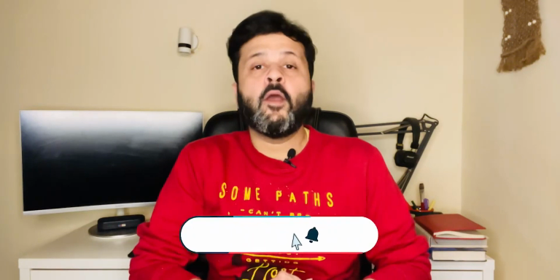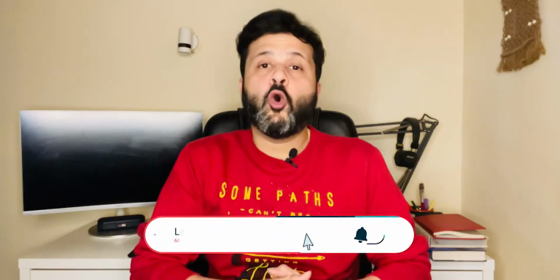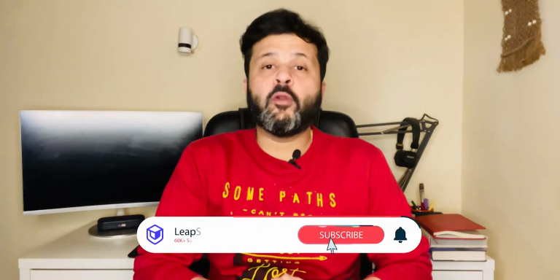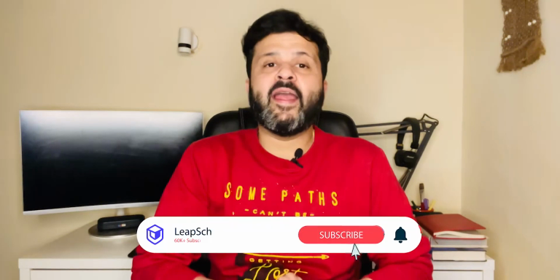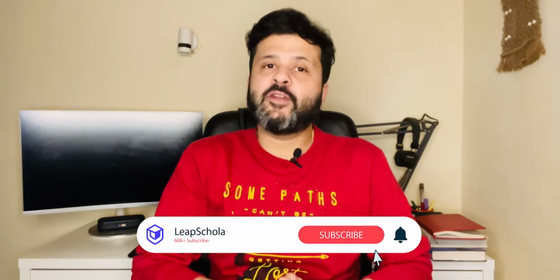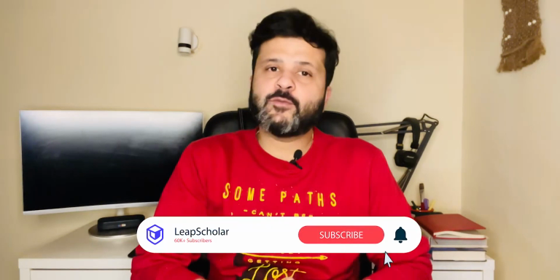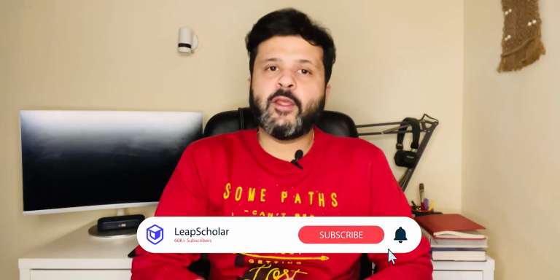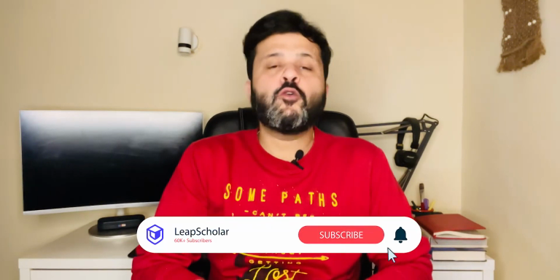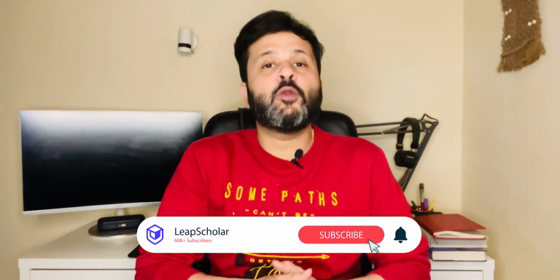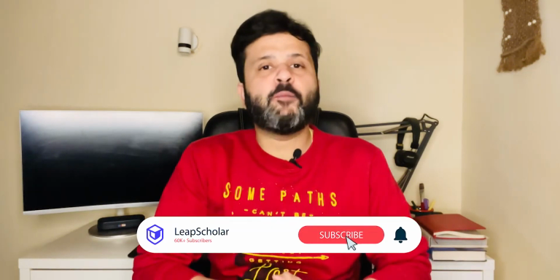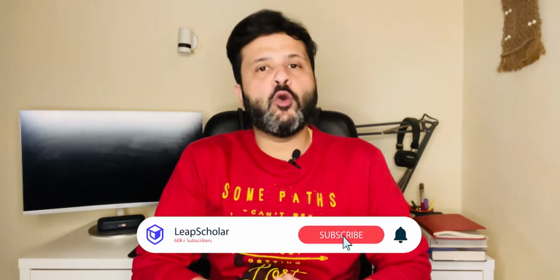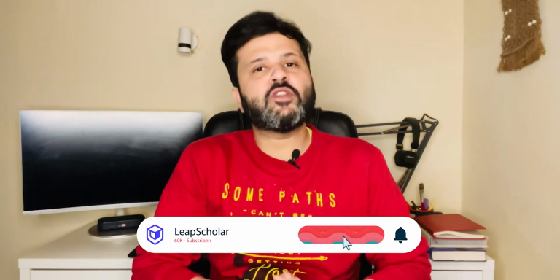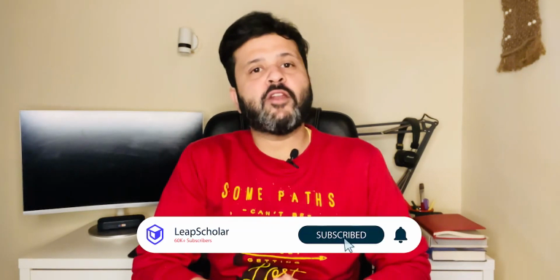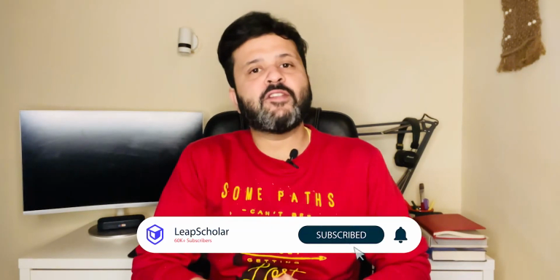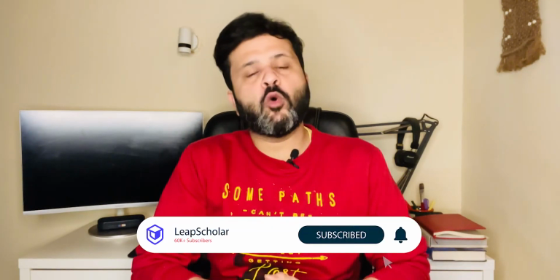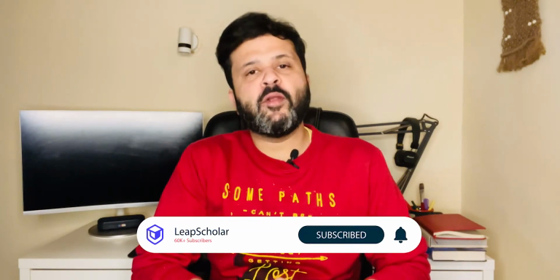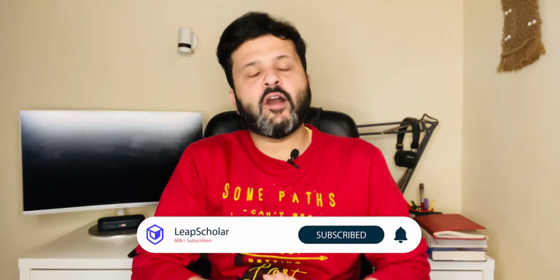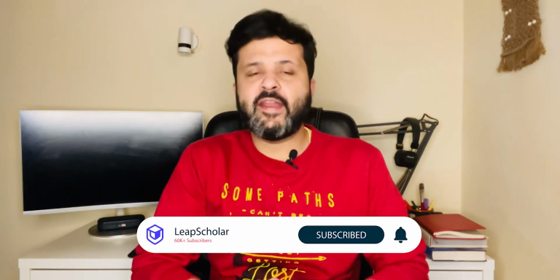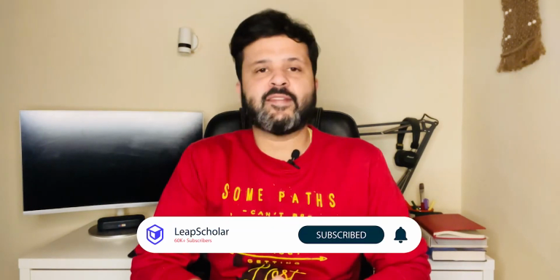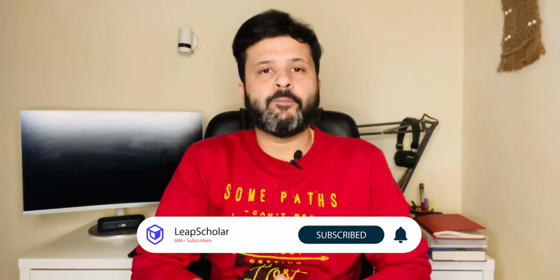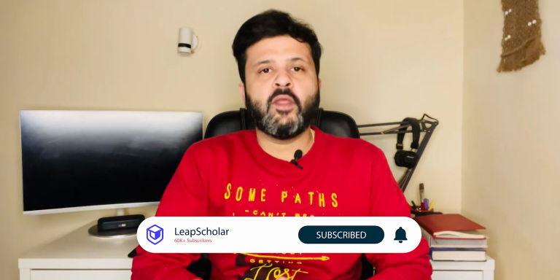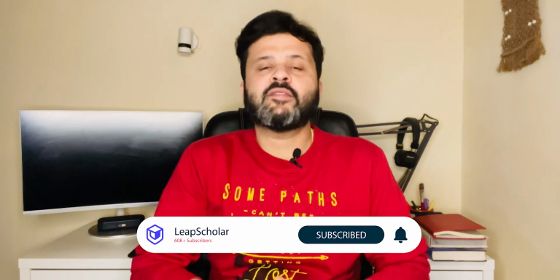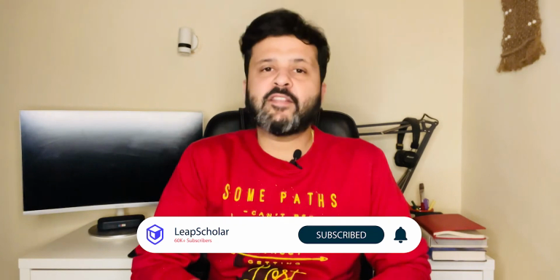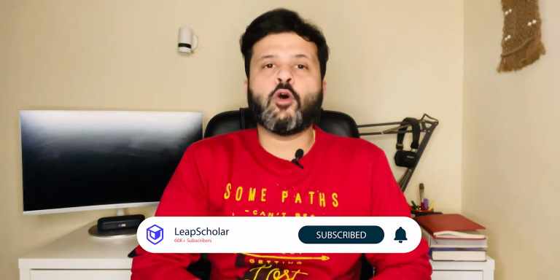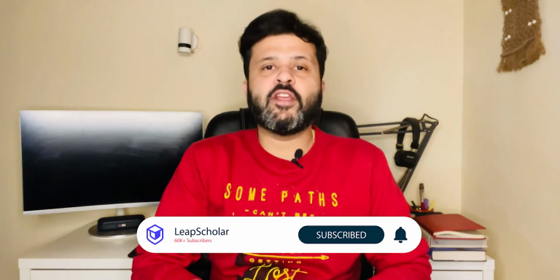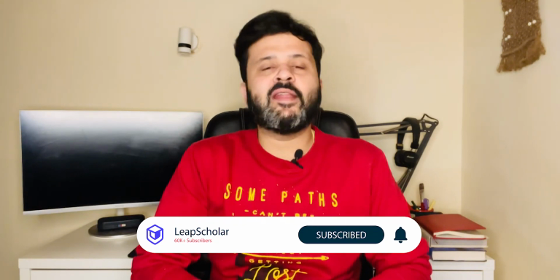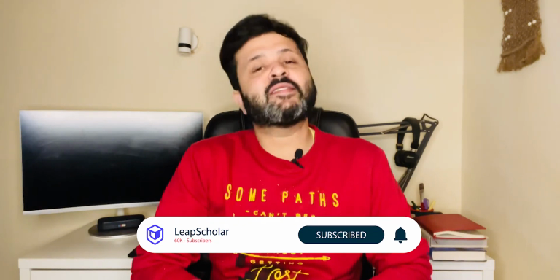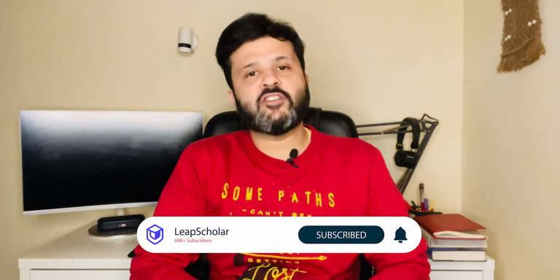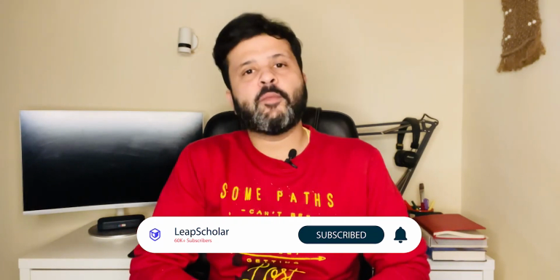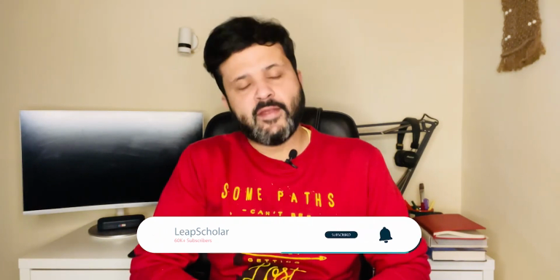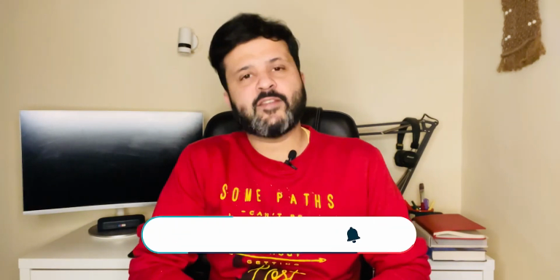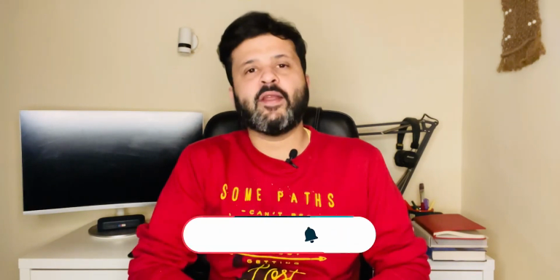Hope you liked today's video. Do let me know which countries you want me to cover next. Thanks for watching and let's catch up in the next one.